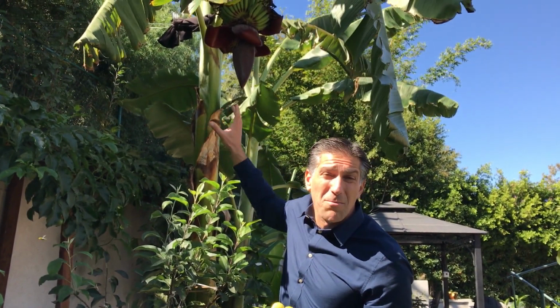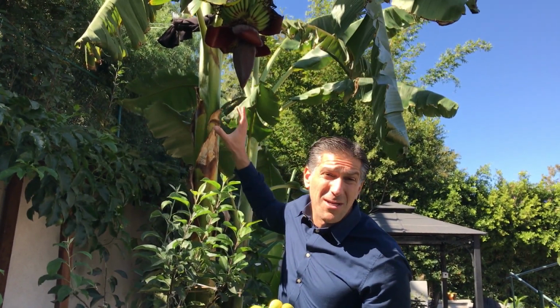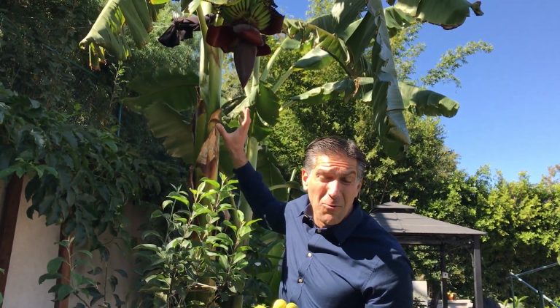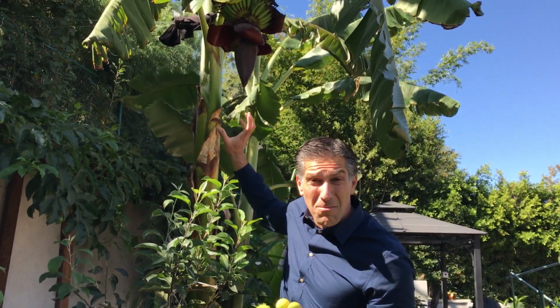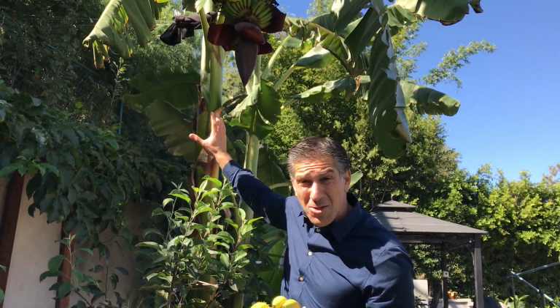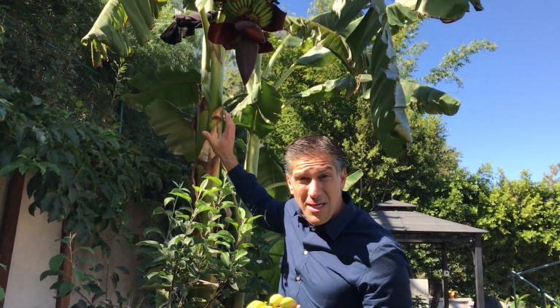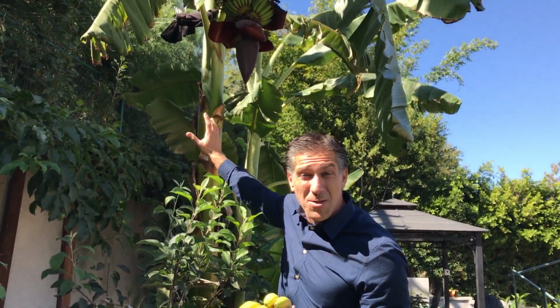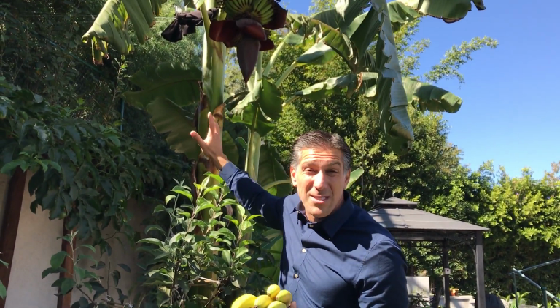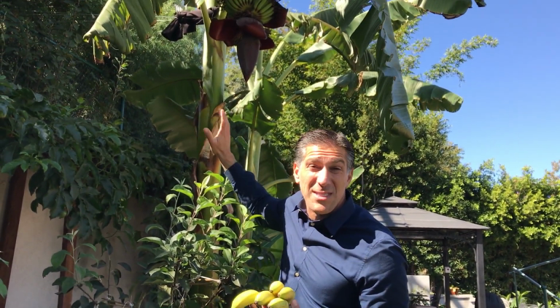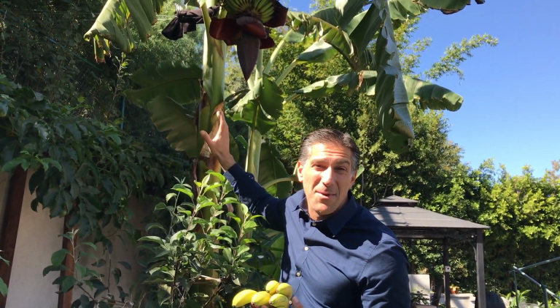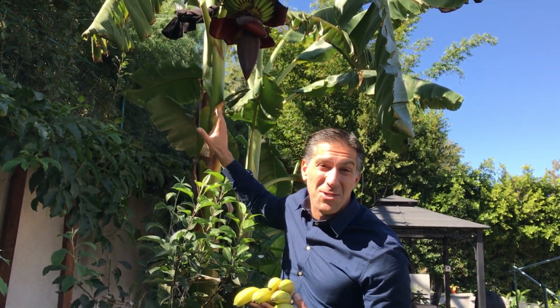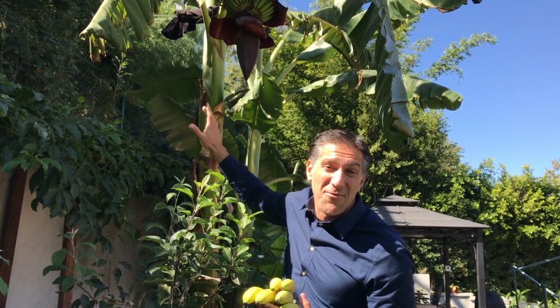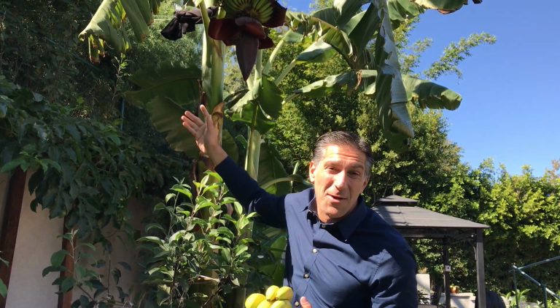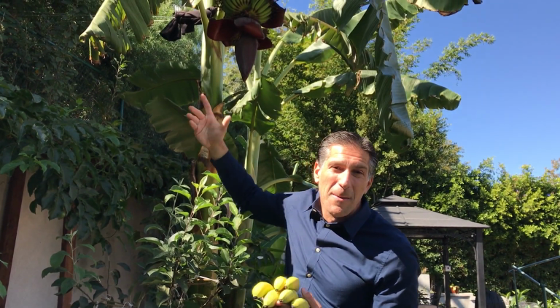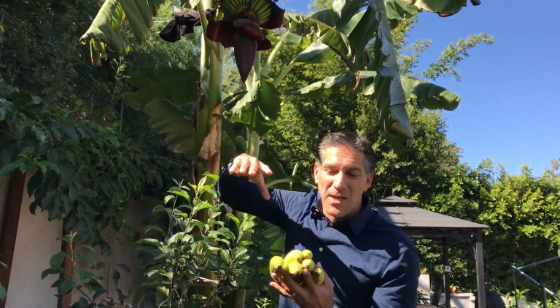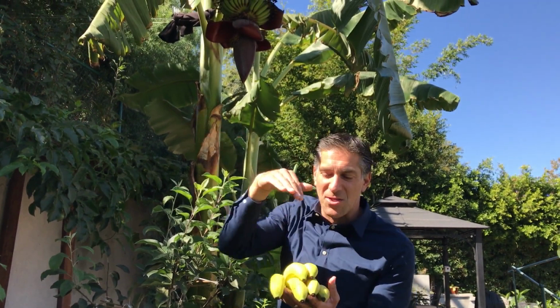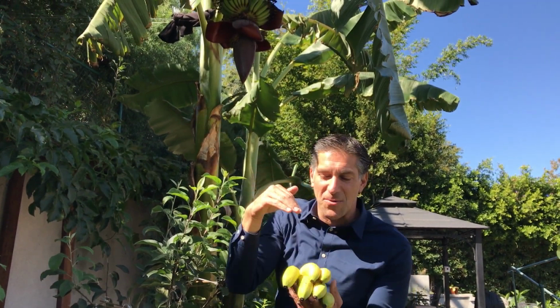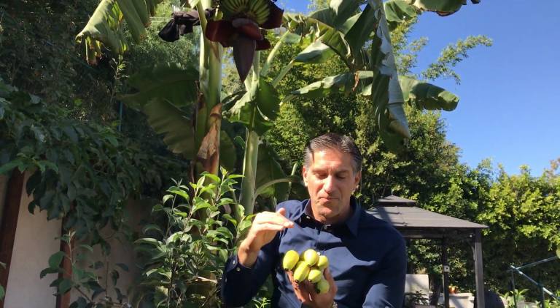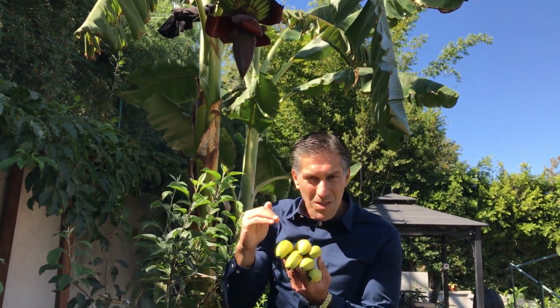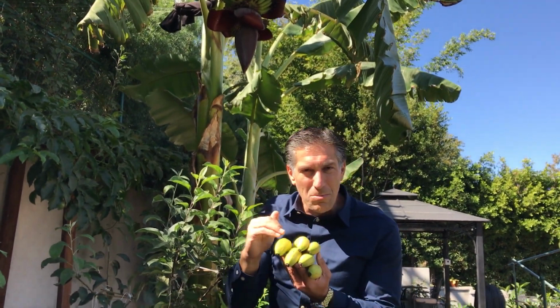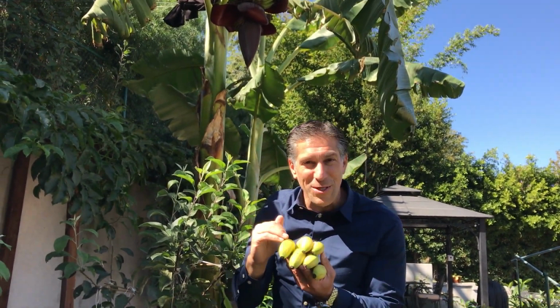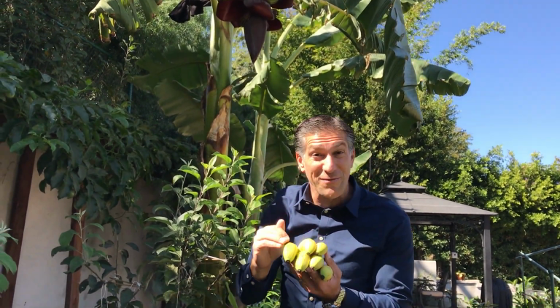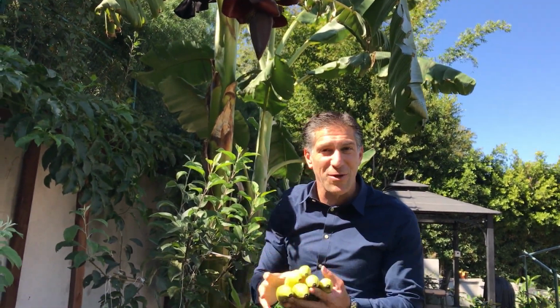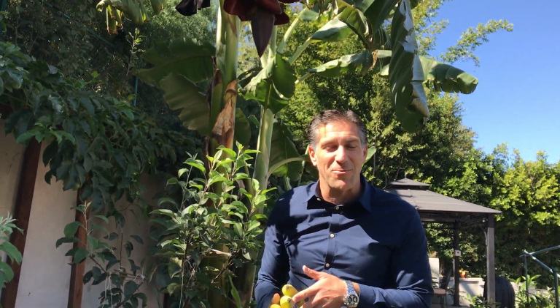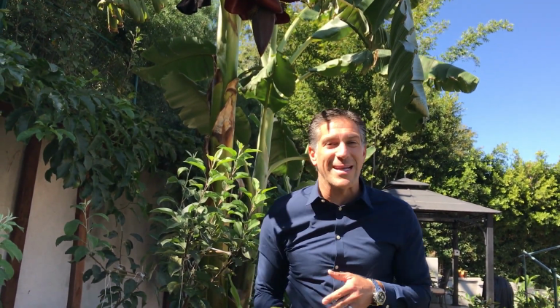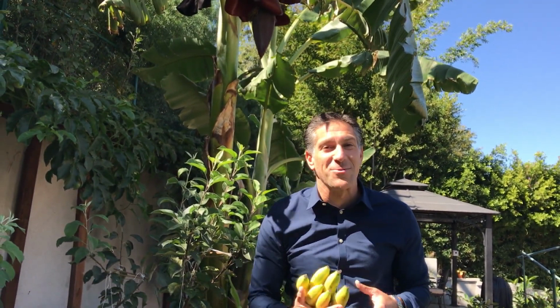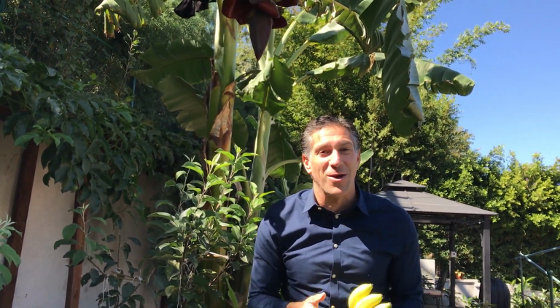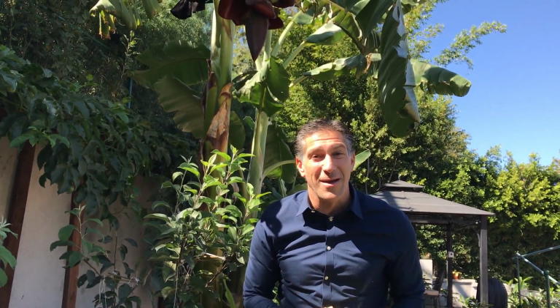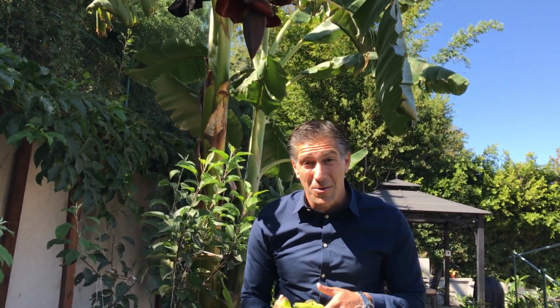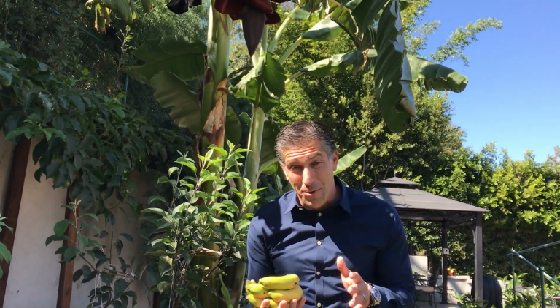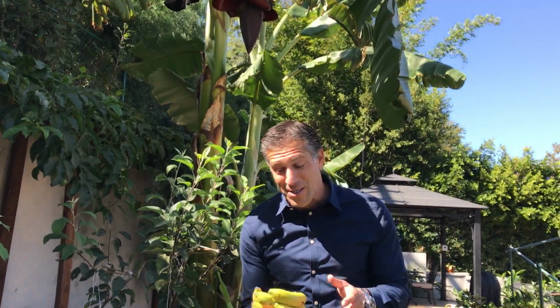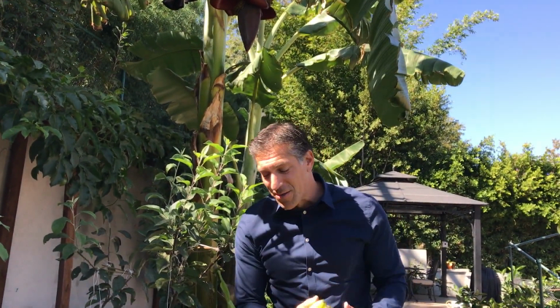I want to make sure the plant is putting the rest of its time, energy, and effort into producing fruit that we're going to get to enjoy pretty soon.